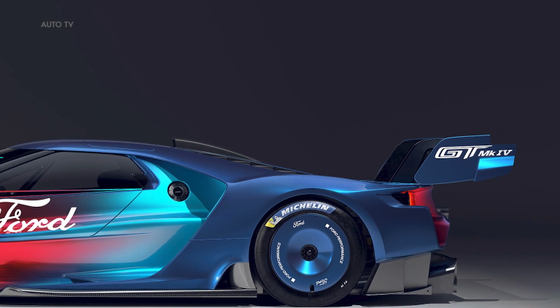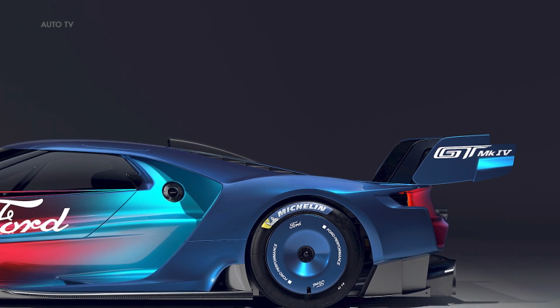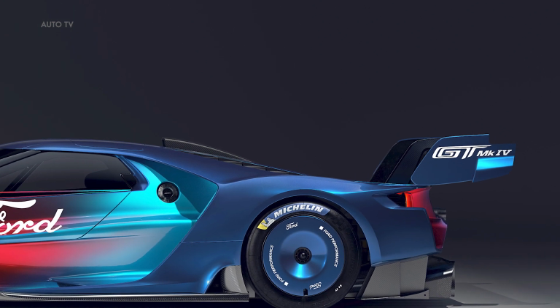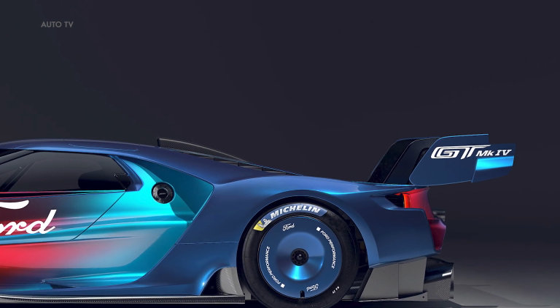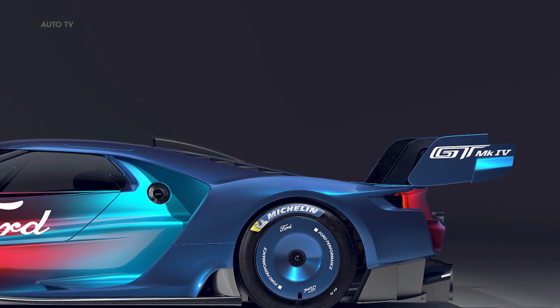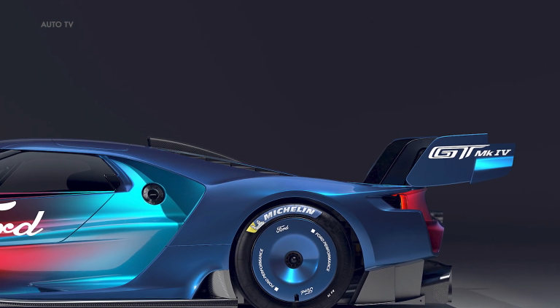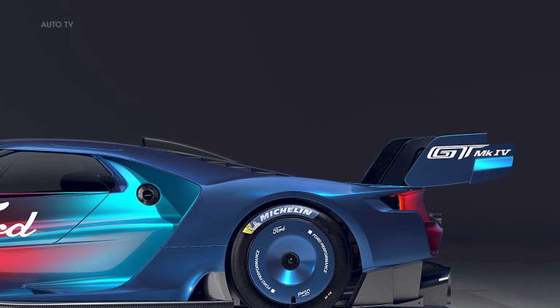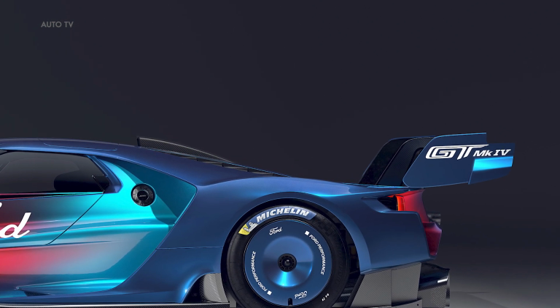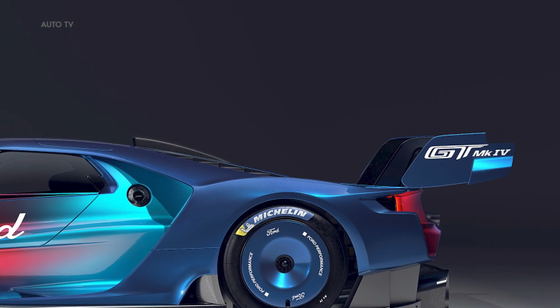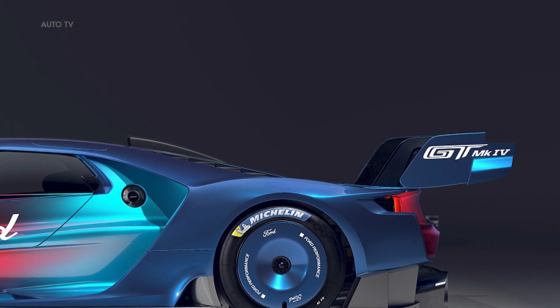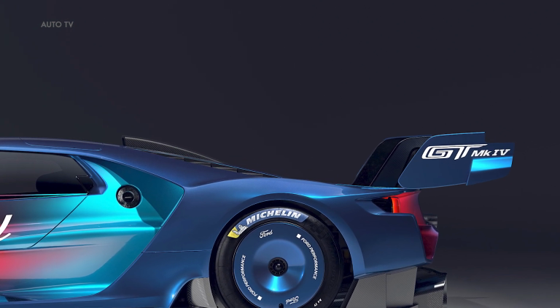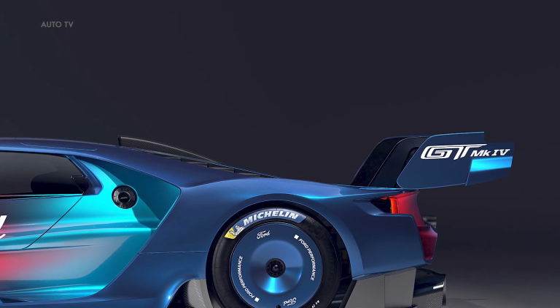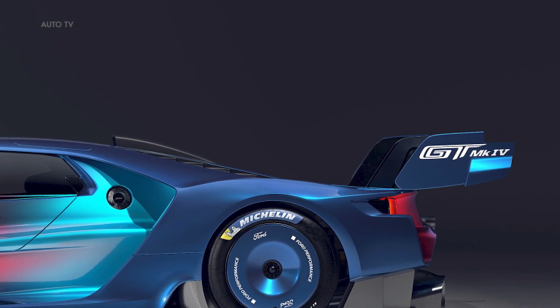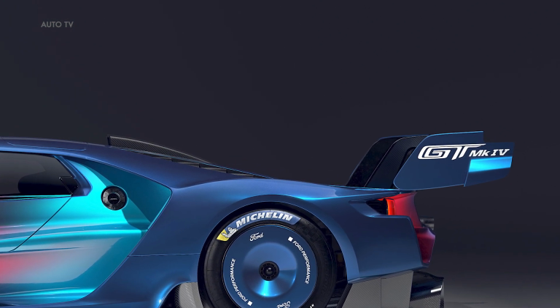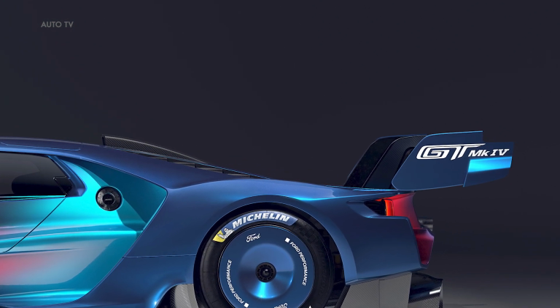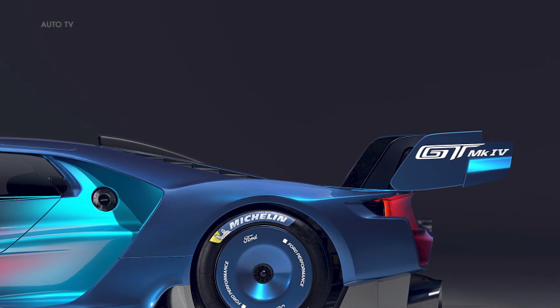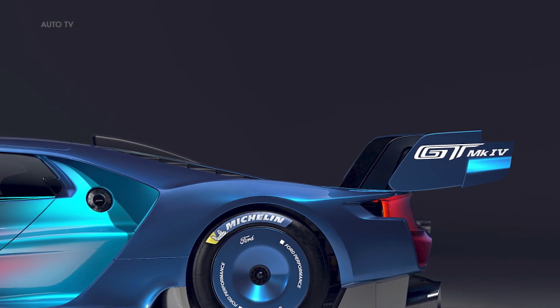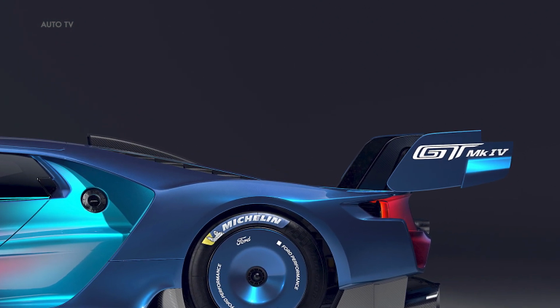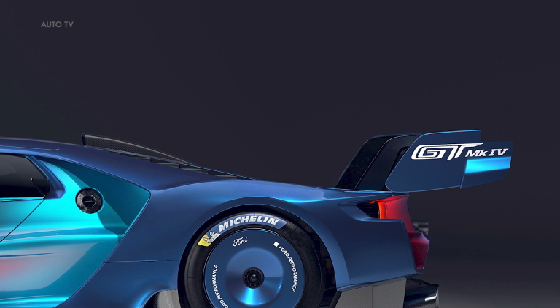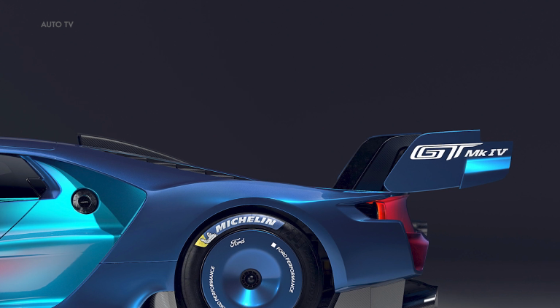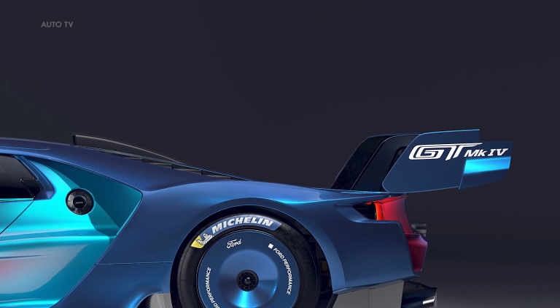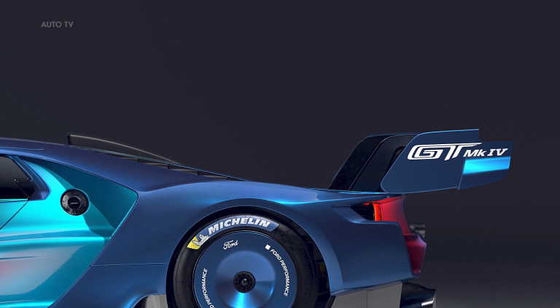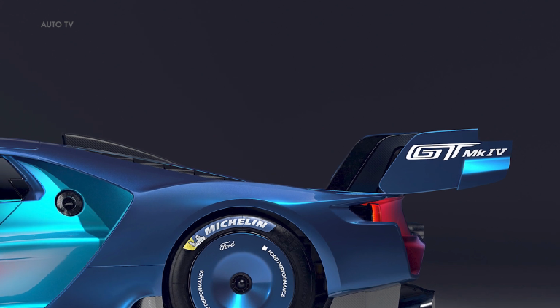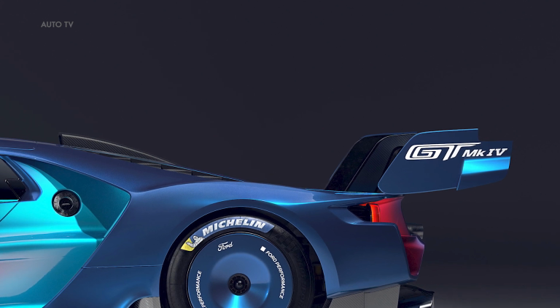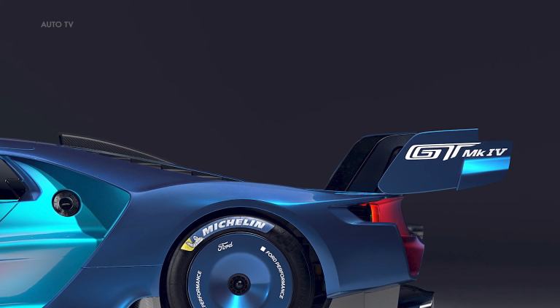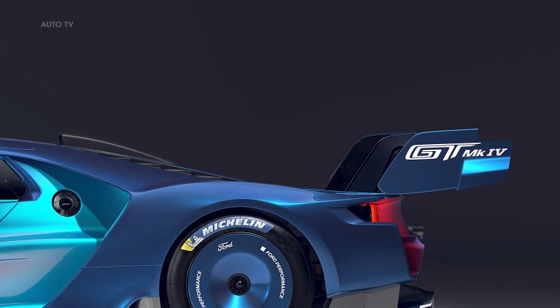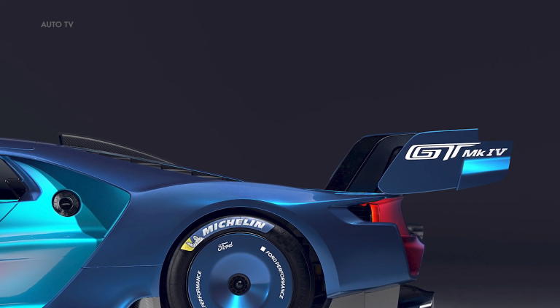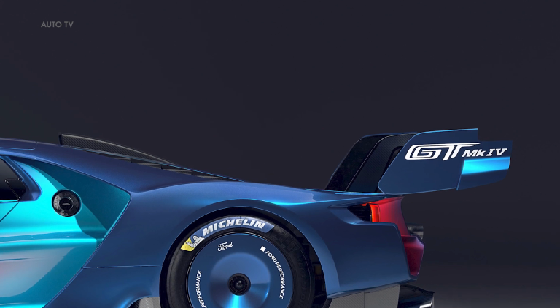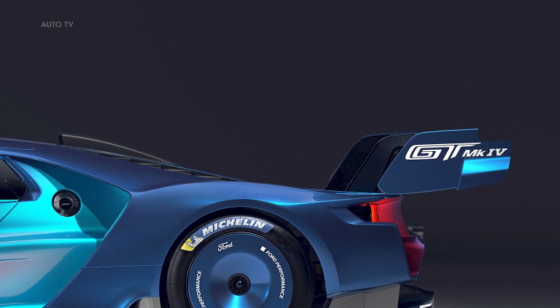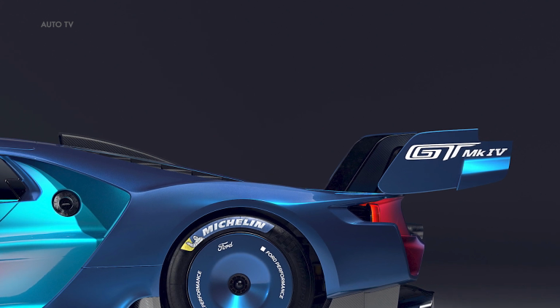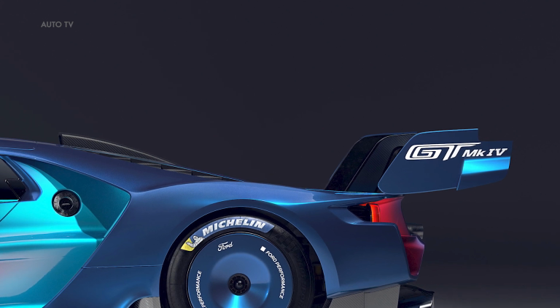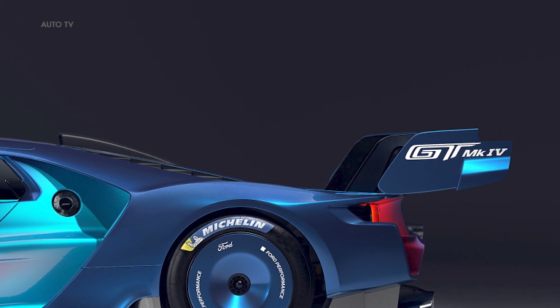It represents the pinnacle of Ford GT performance, and will be a fitting end to the third-generation GT supercar.